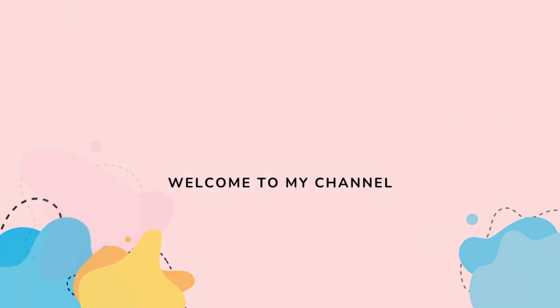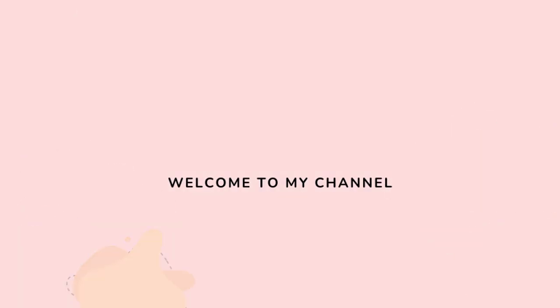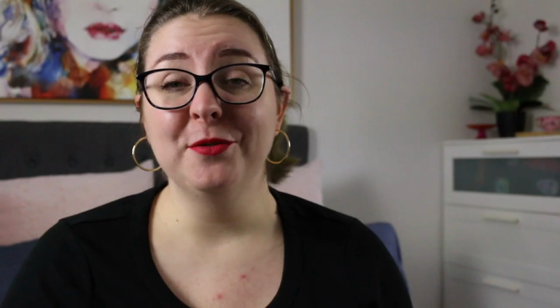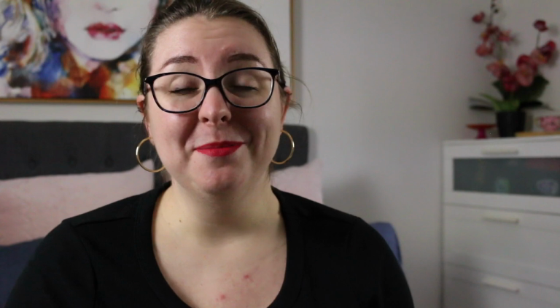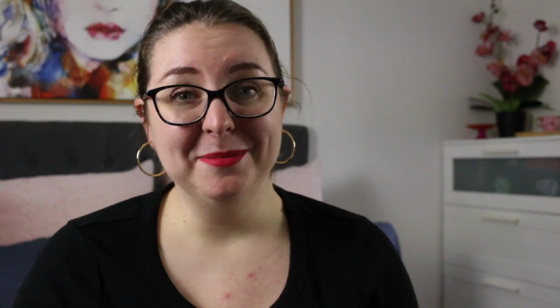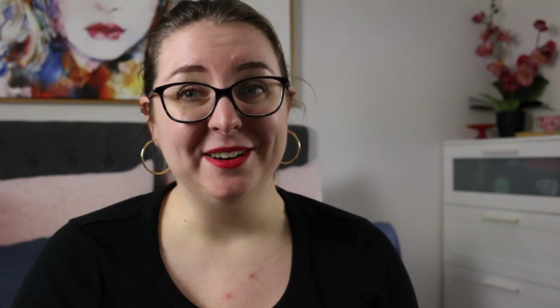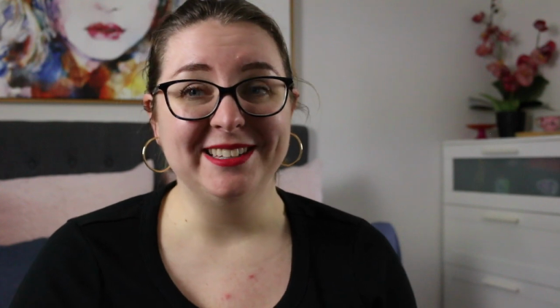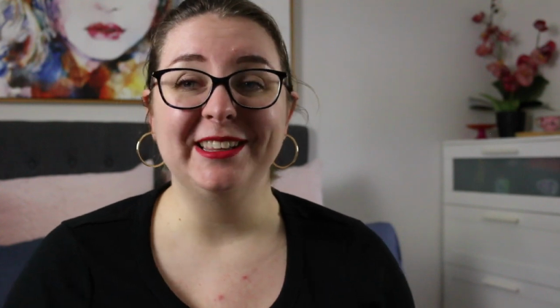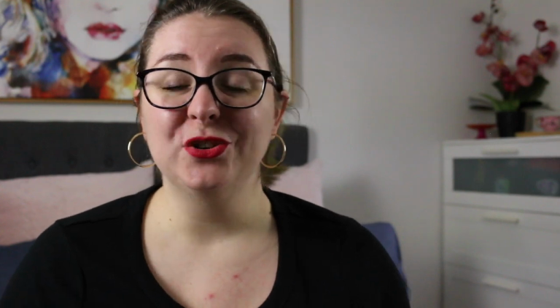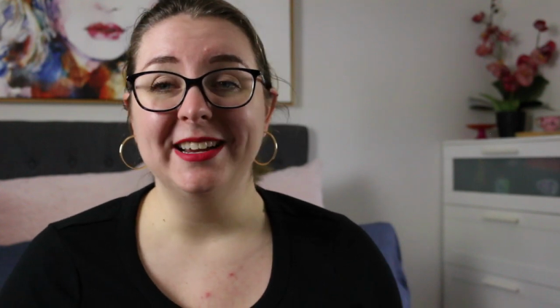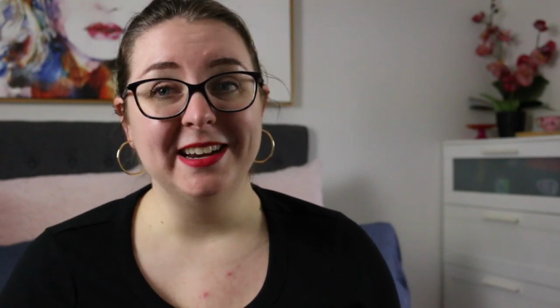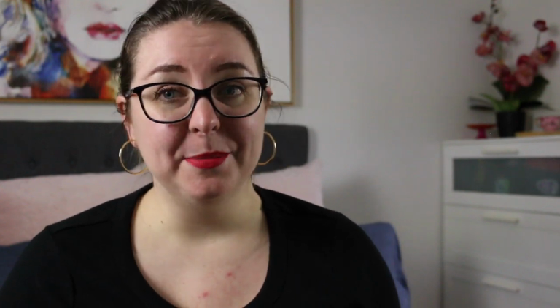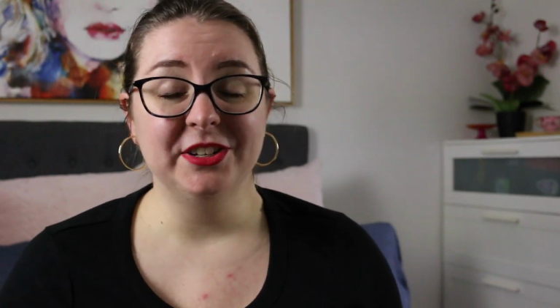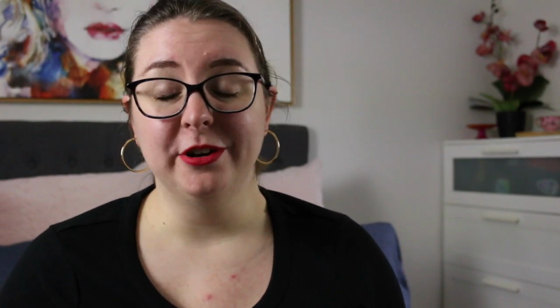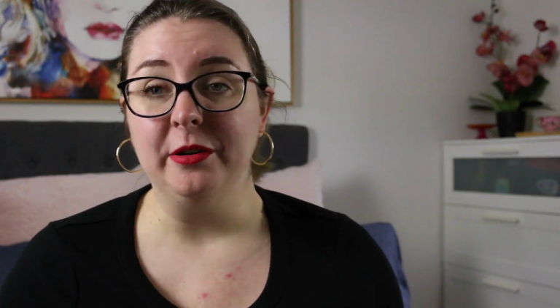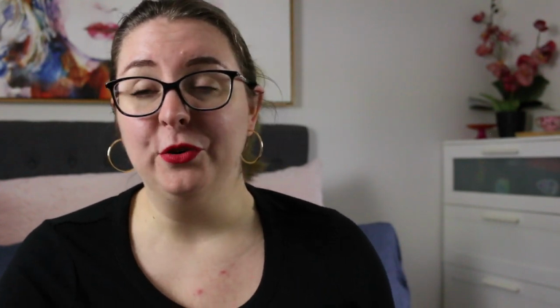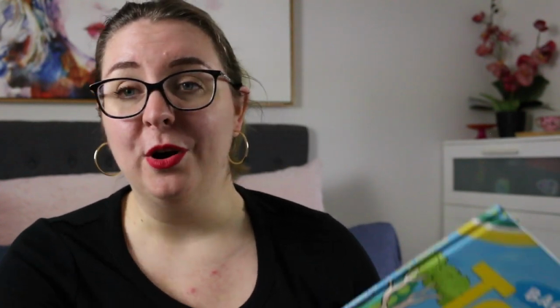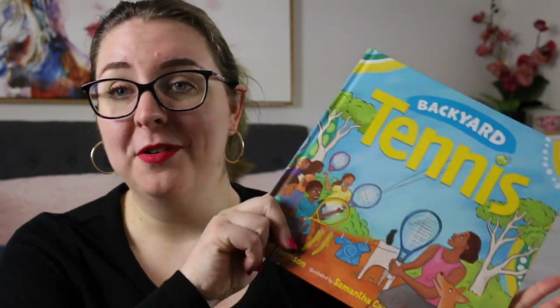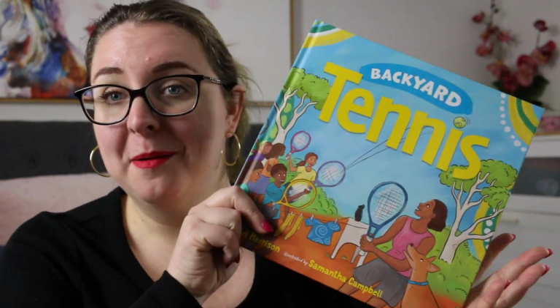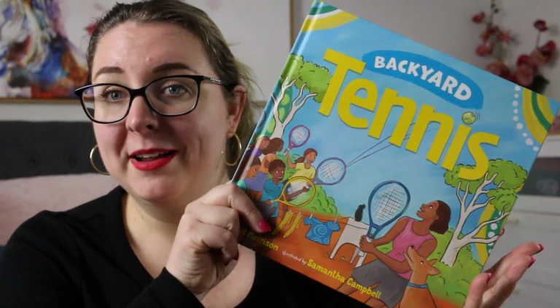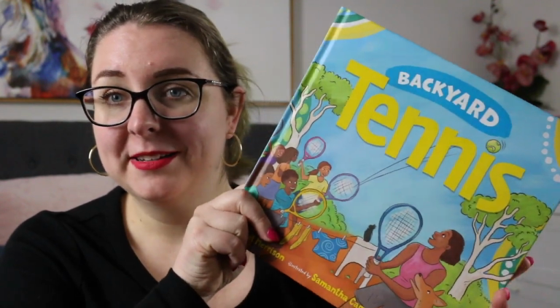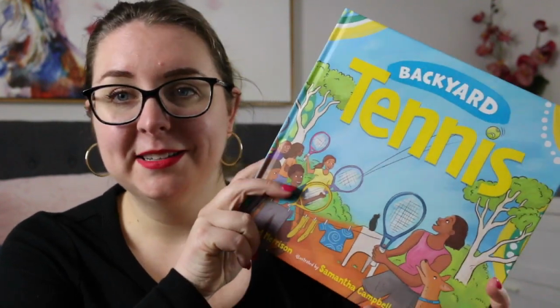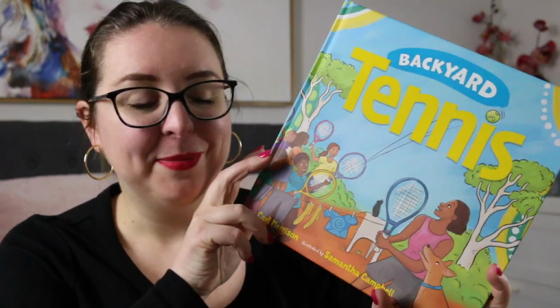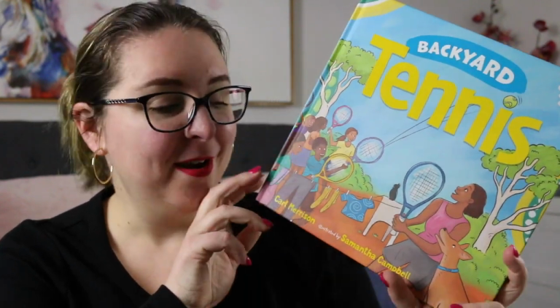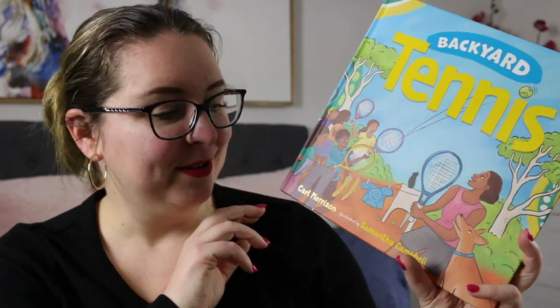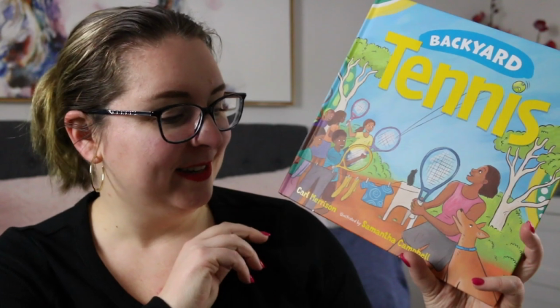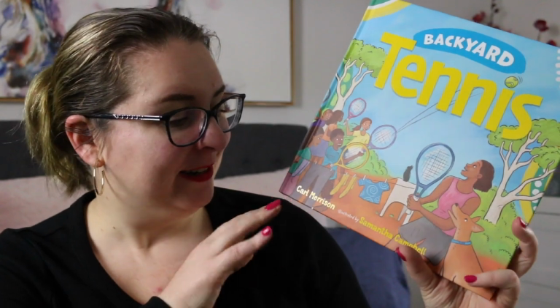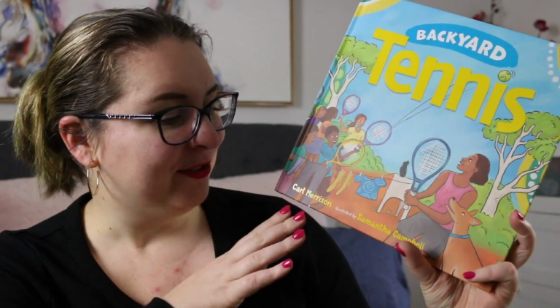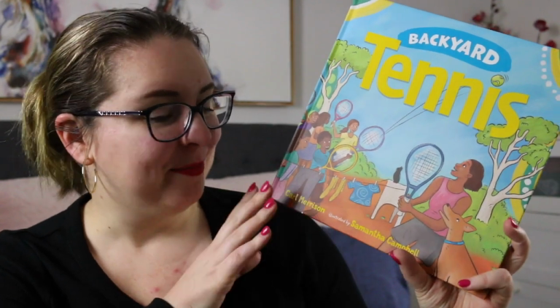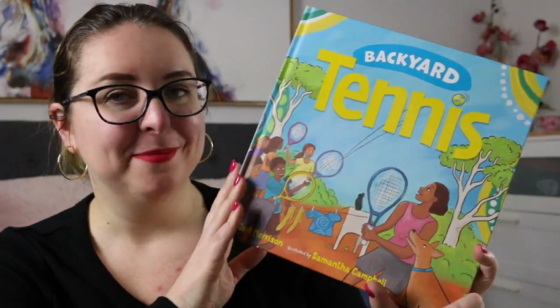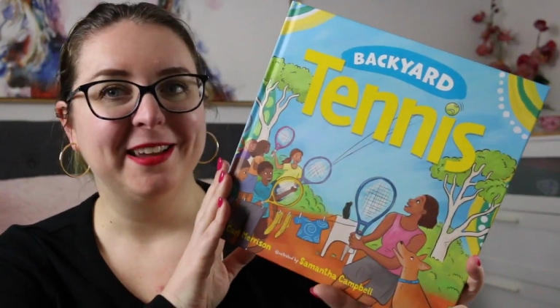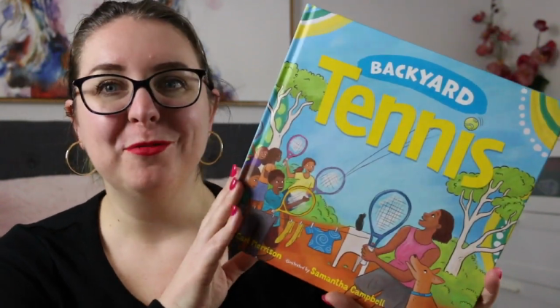Hi everyone, my name is Steph, this is Kid Lit Joy, and today I'm here to share a review of Backyard Tennis by Karl Merrison, illustrated by Samantha Campbell.